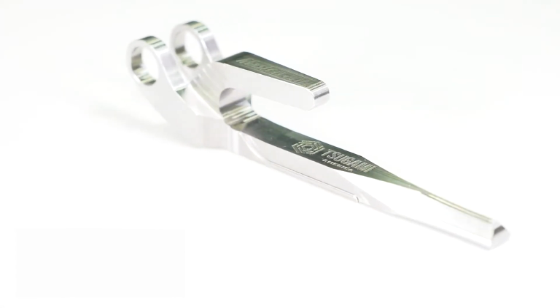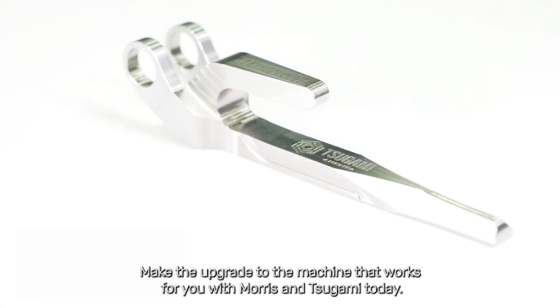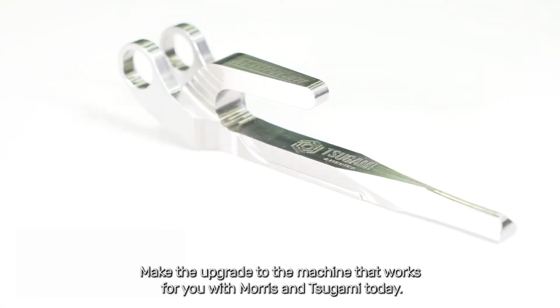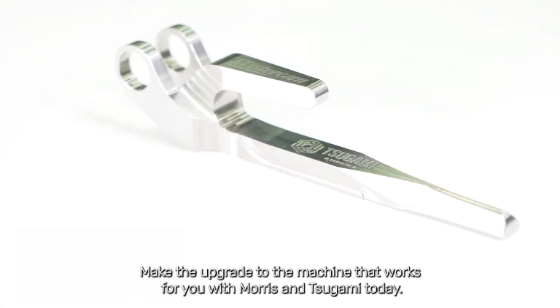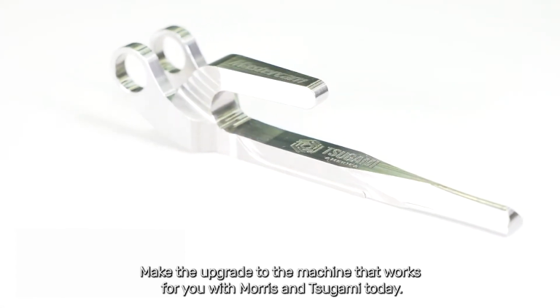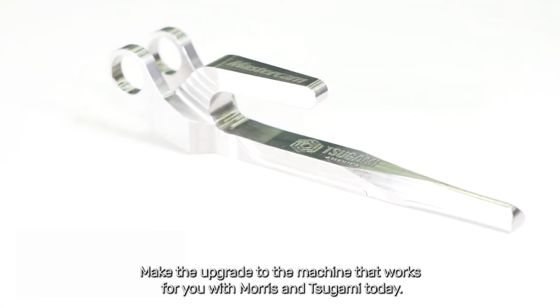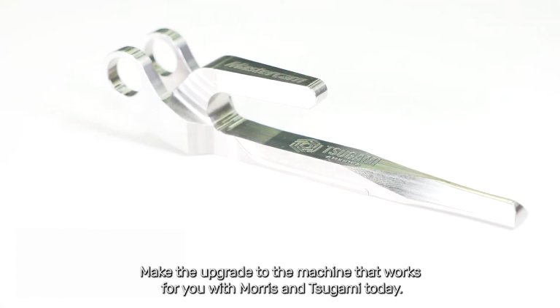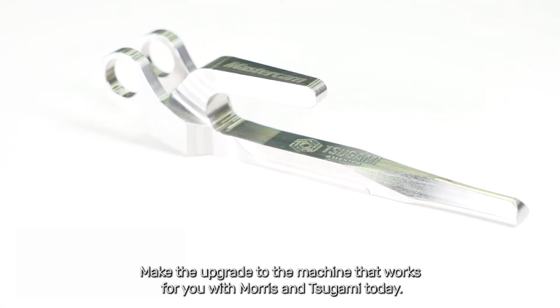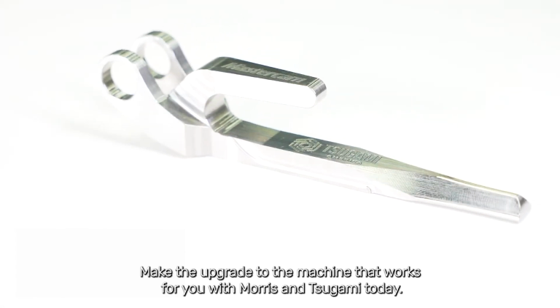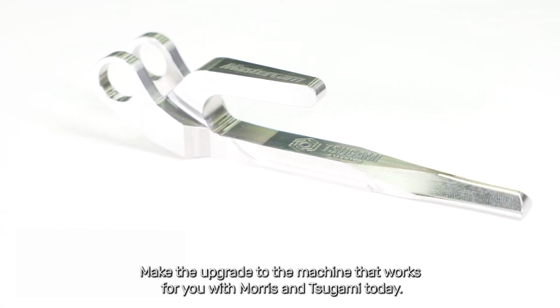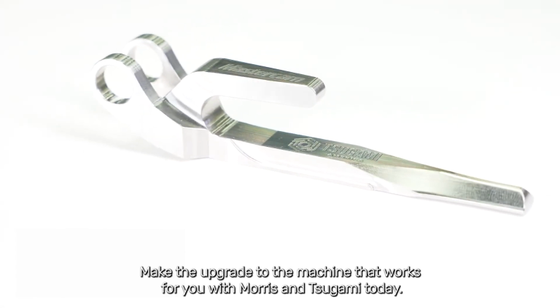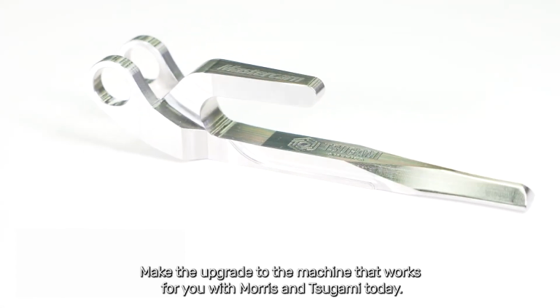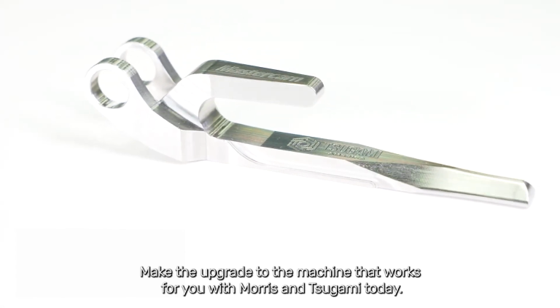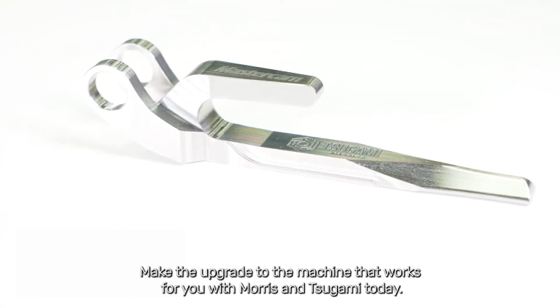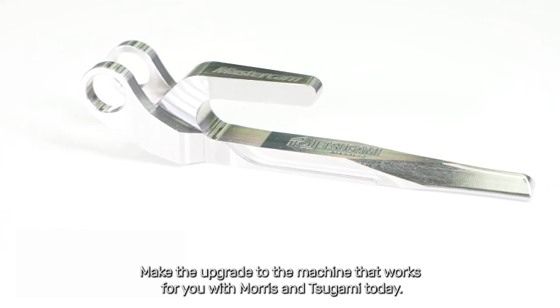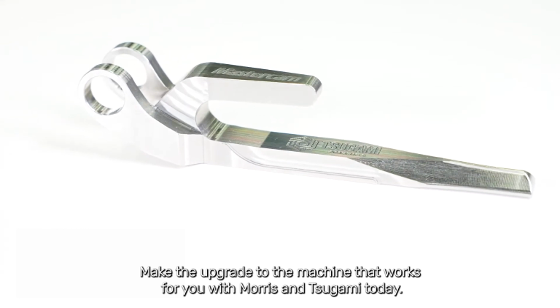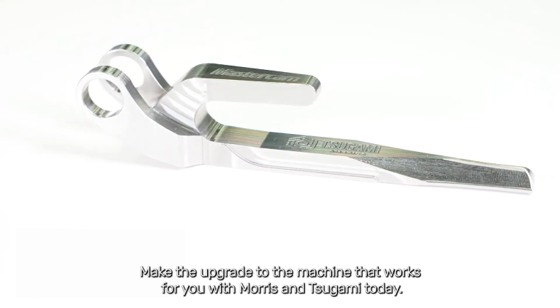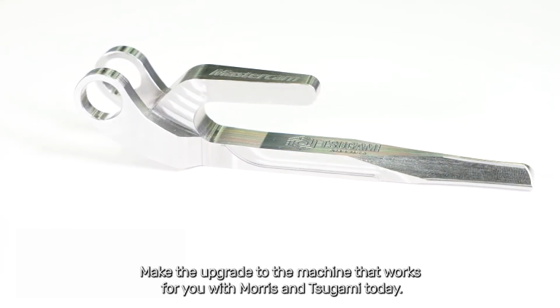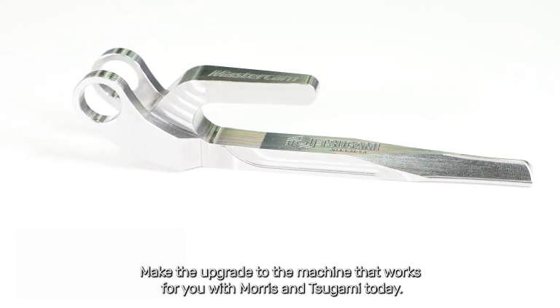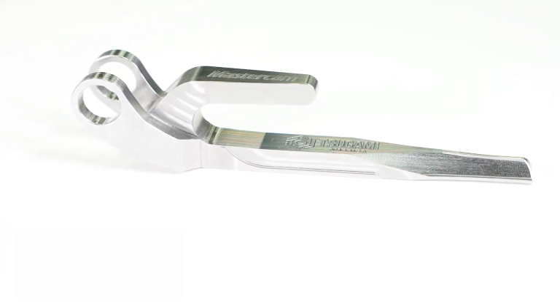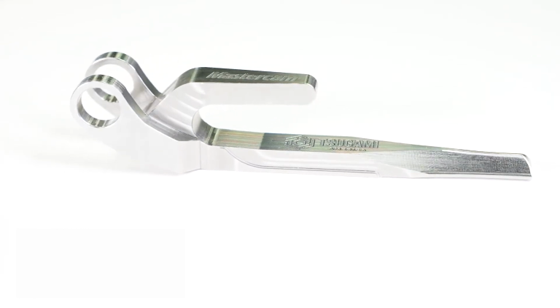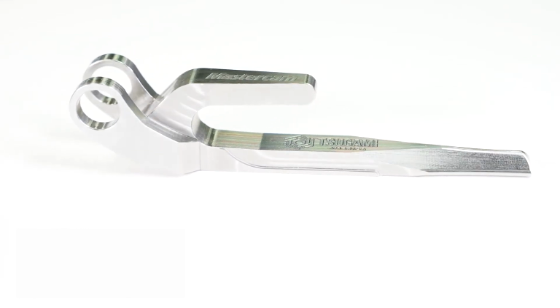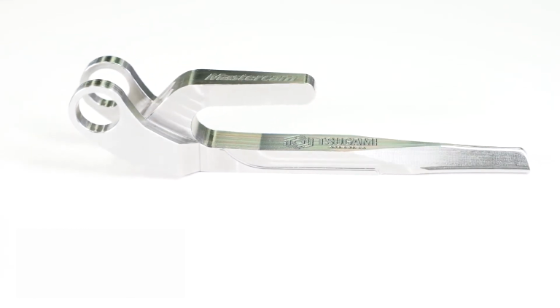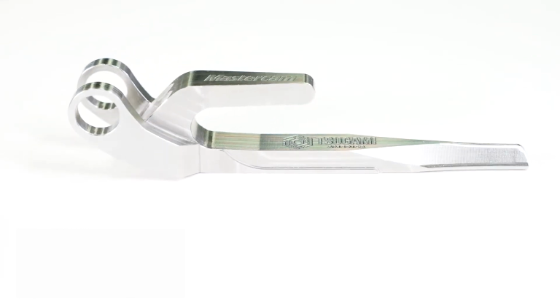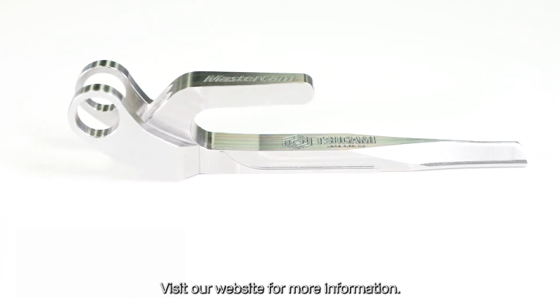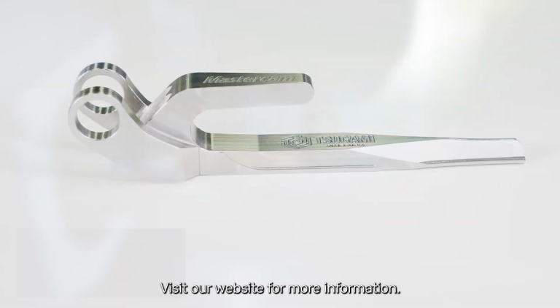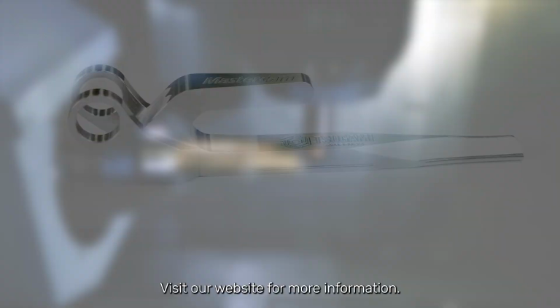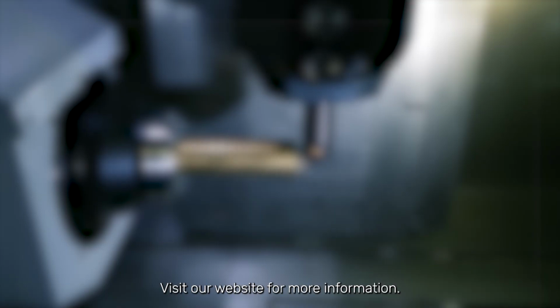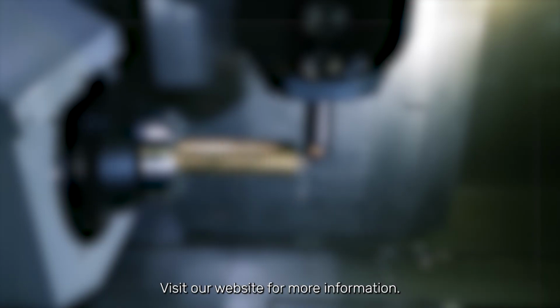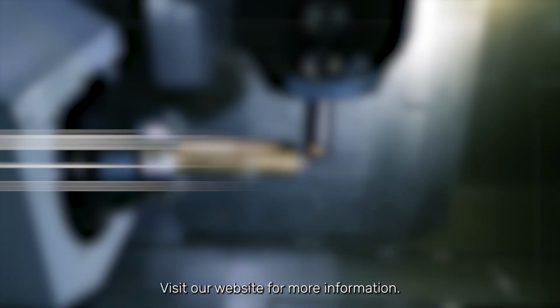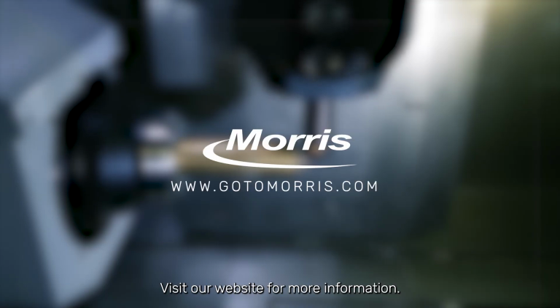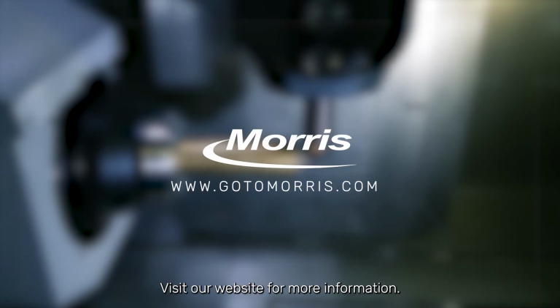Make the upgrade to the machine that works for you with Morris and Tsugami today. Visit our website for more information.